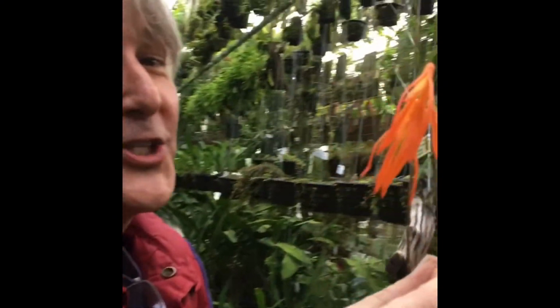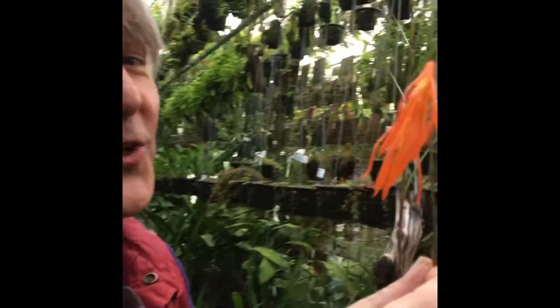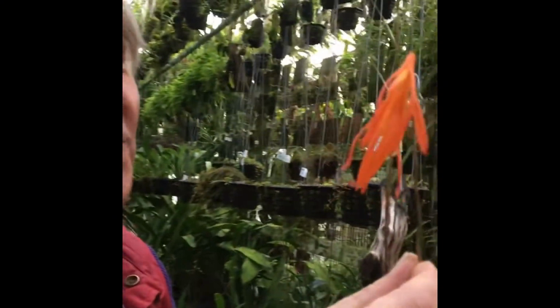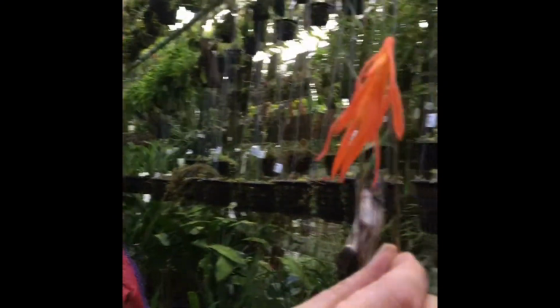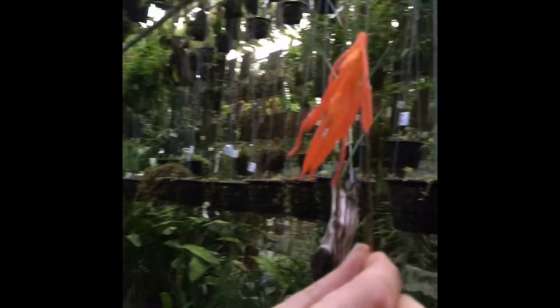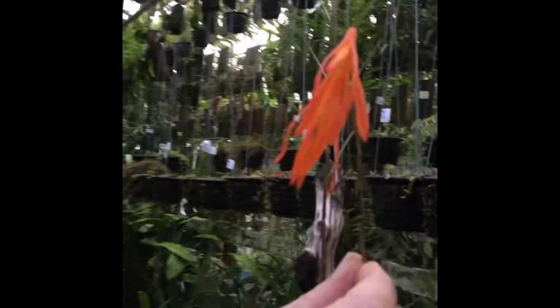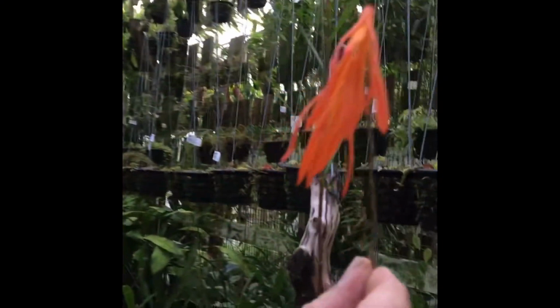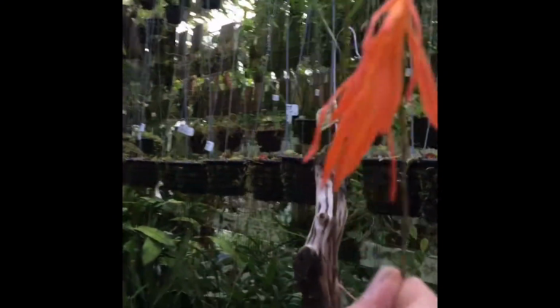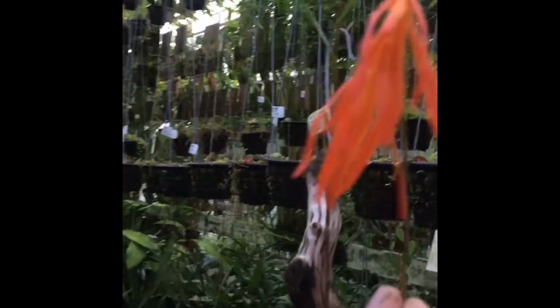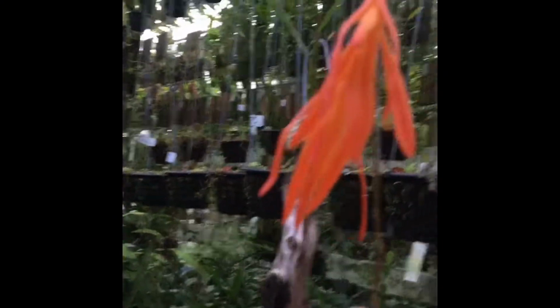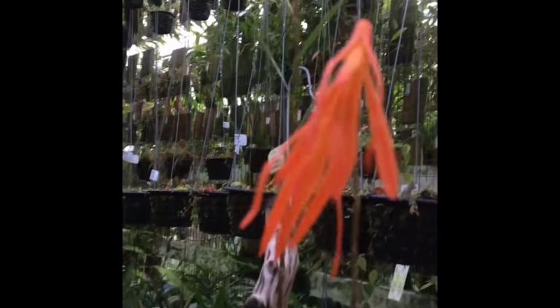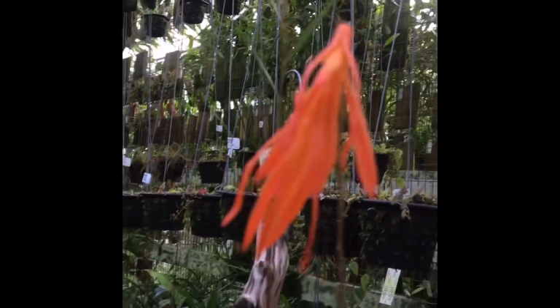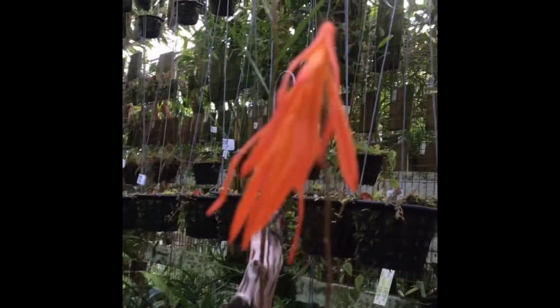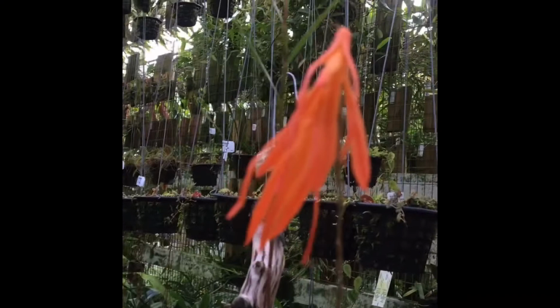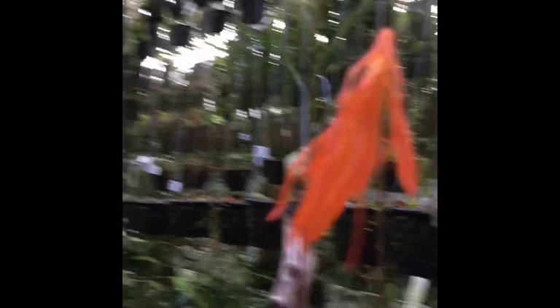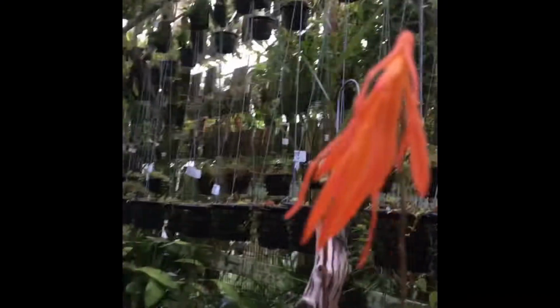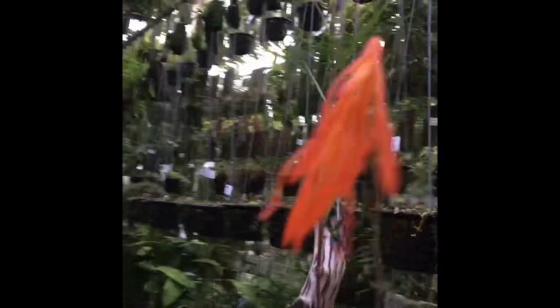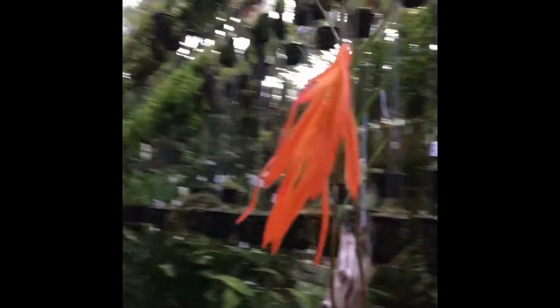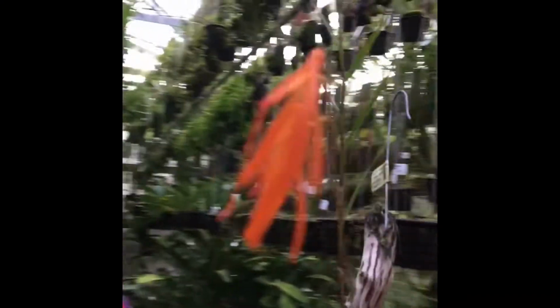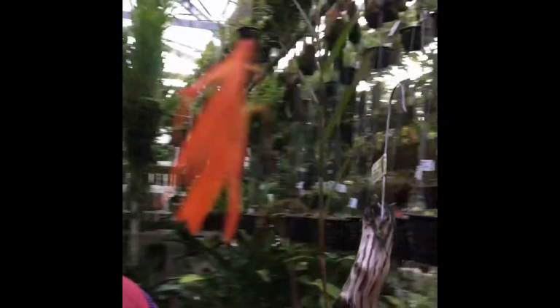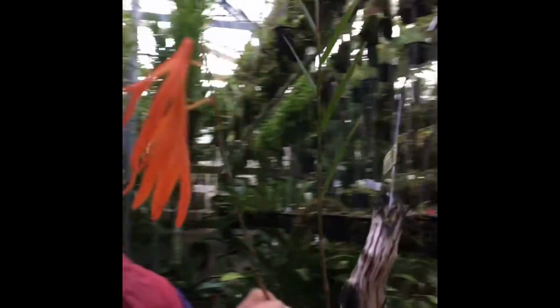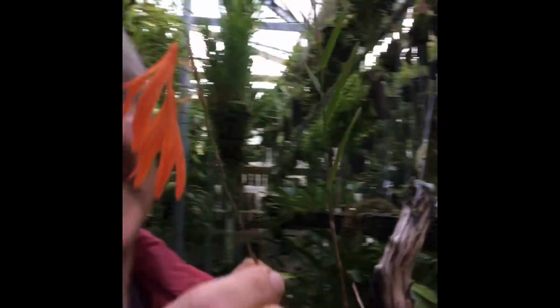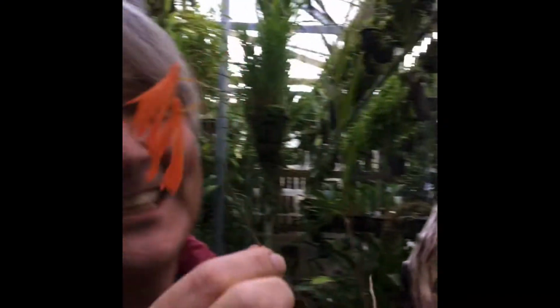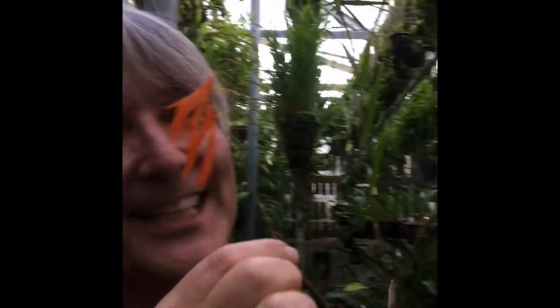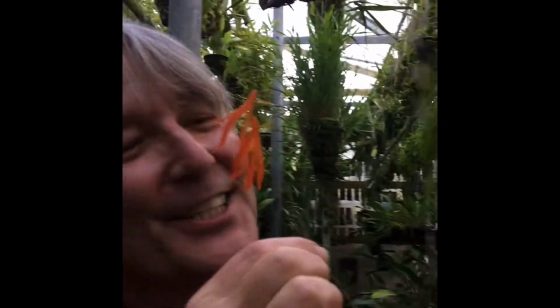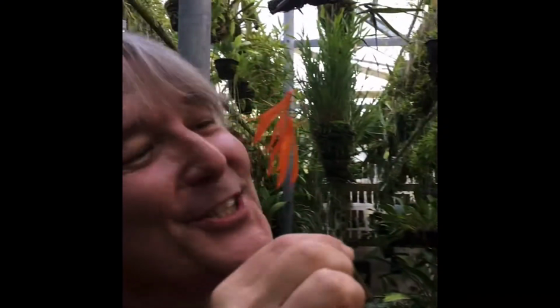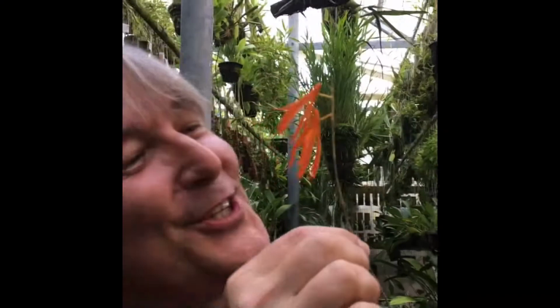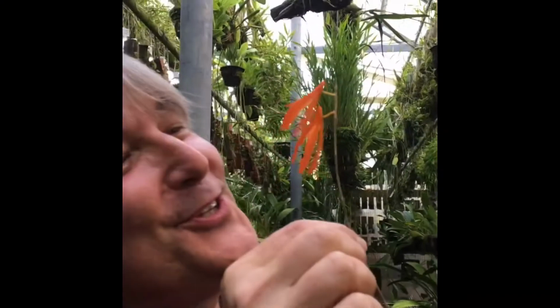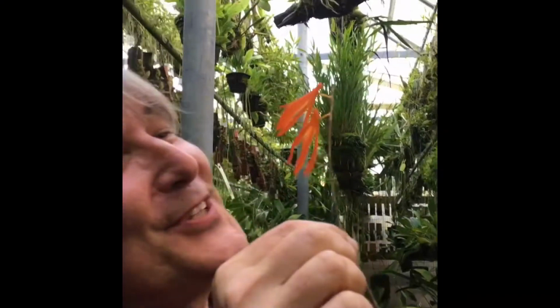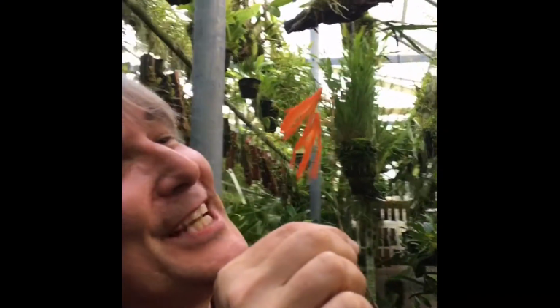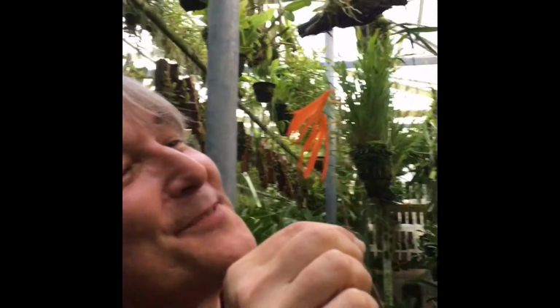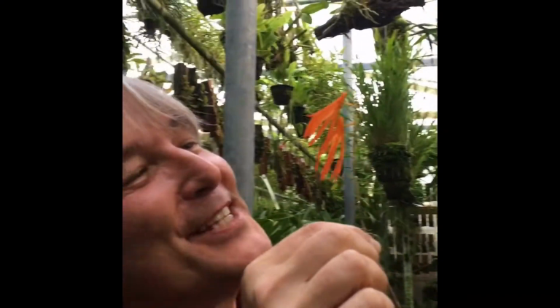Dendrobium aurantioflameum from Borneo. It is cute as a button.